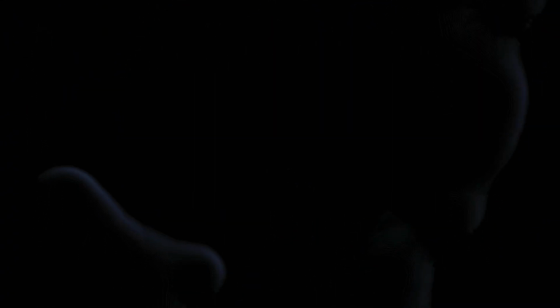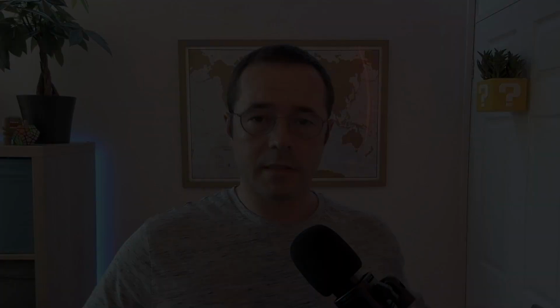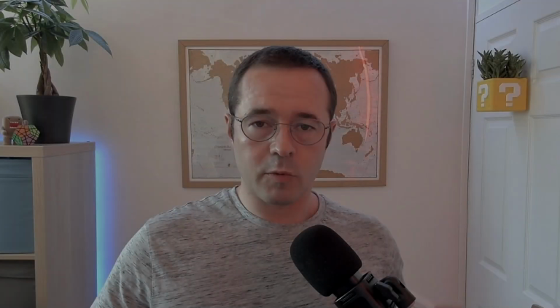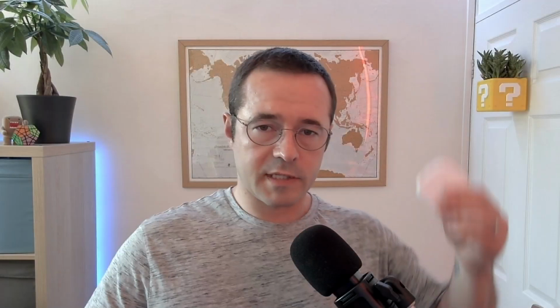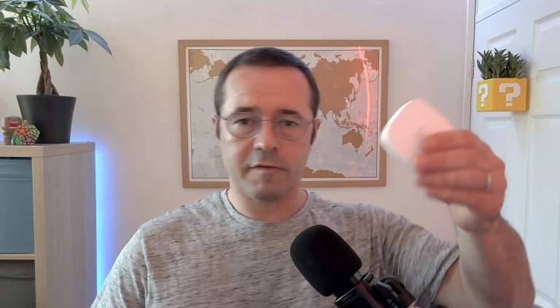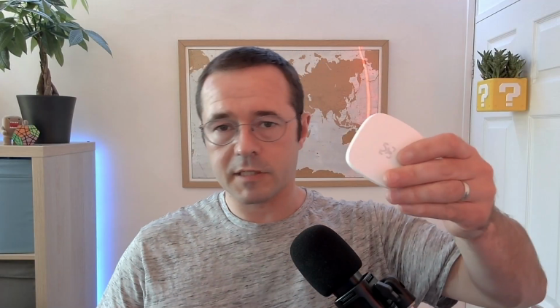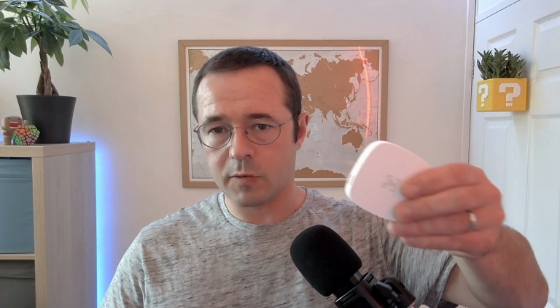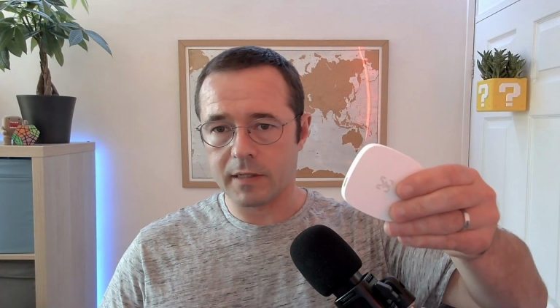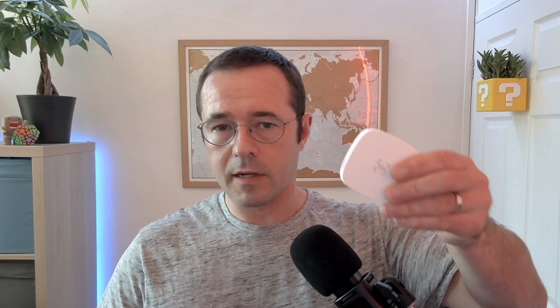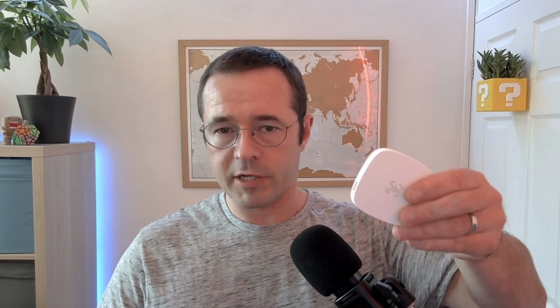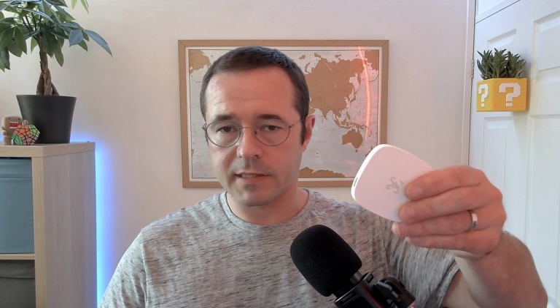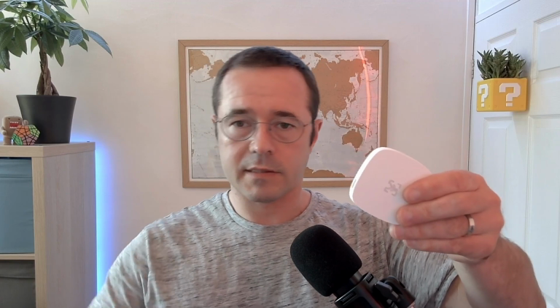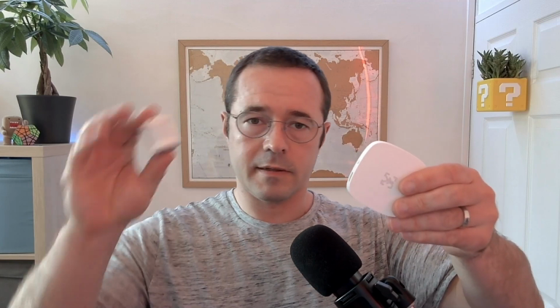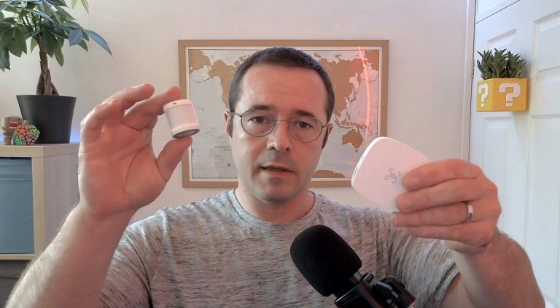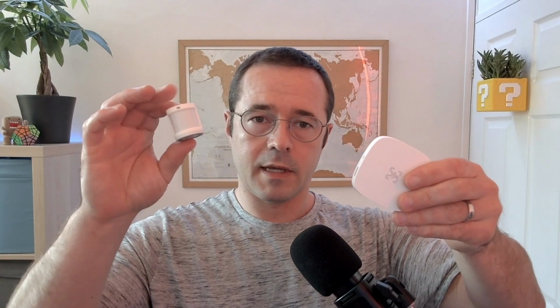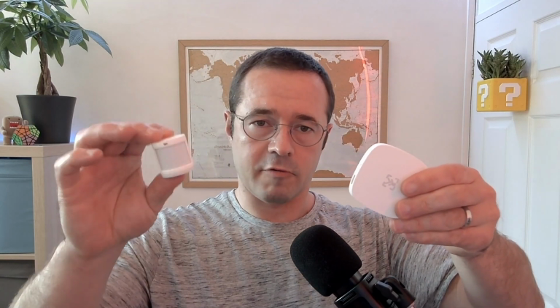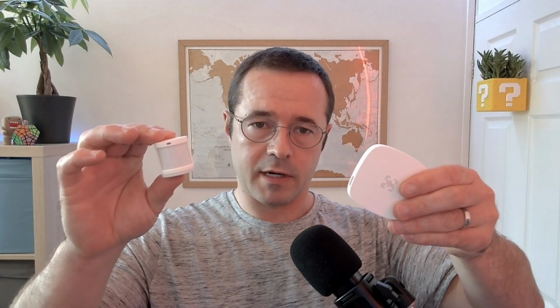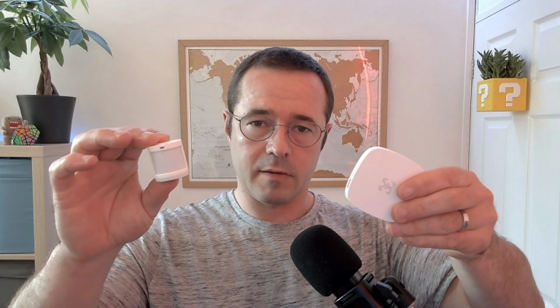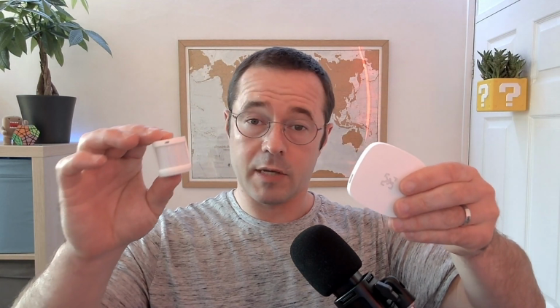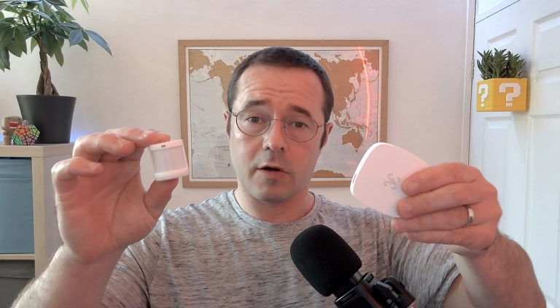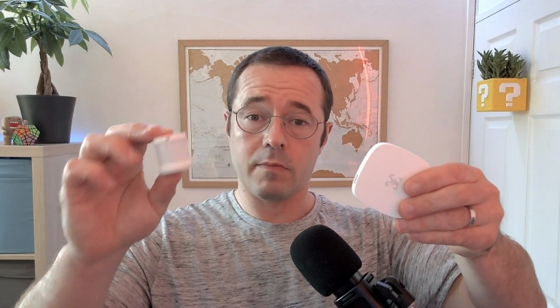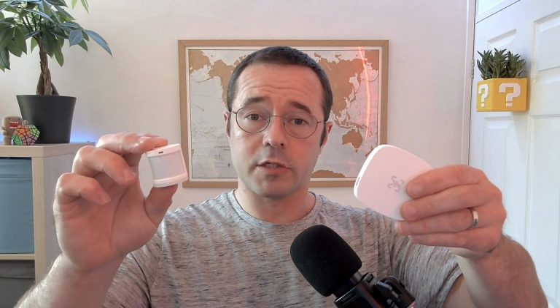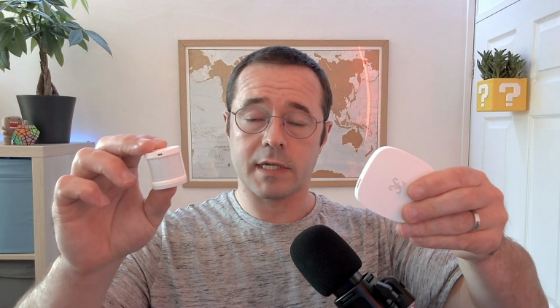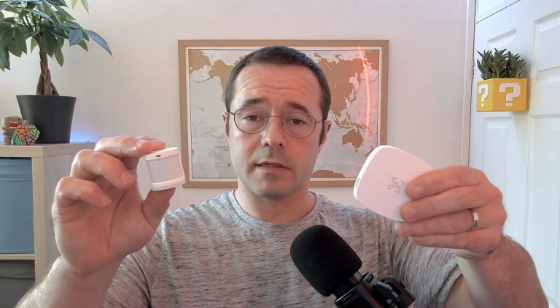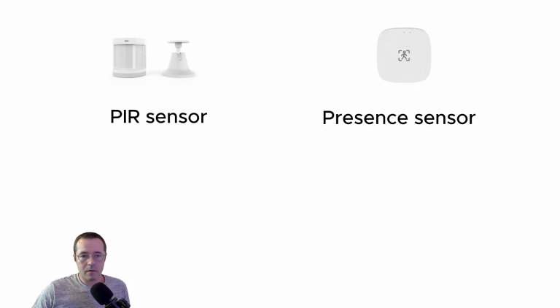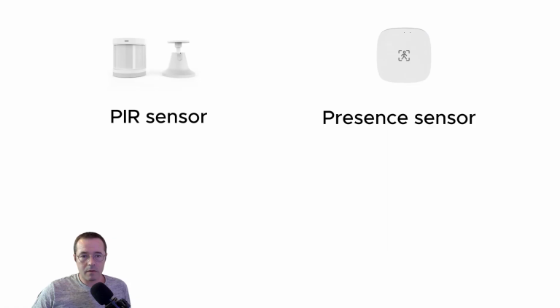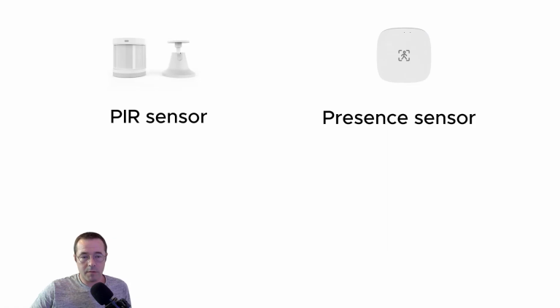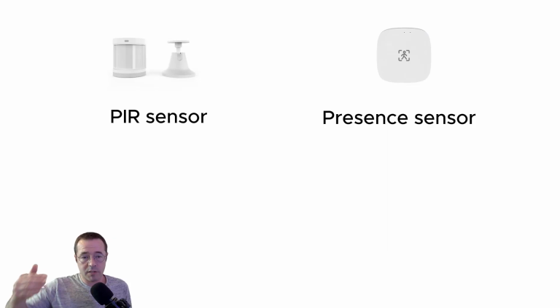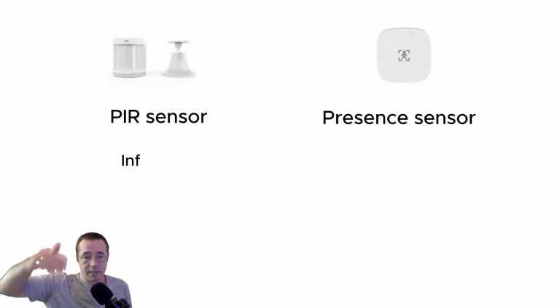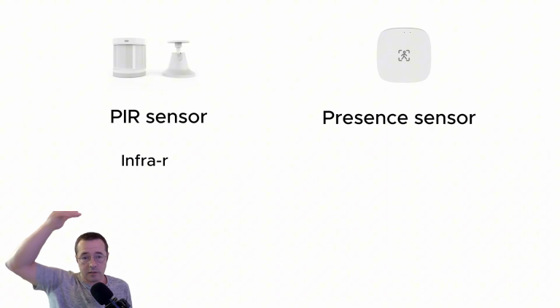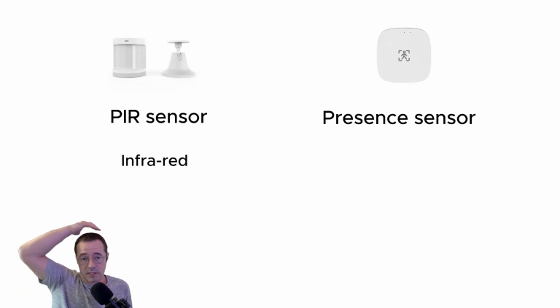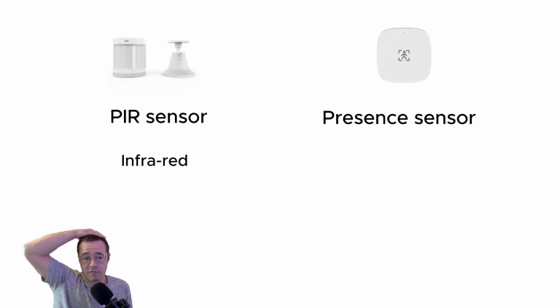So what's the difference between a presence sensor and a regular PIR motion sensor? The motion sensor uses infrared.